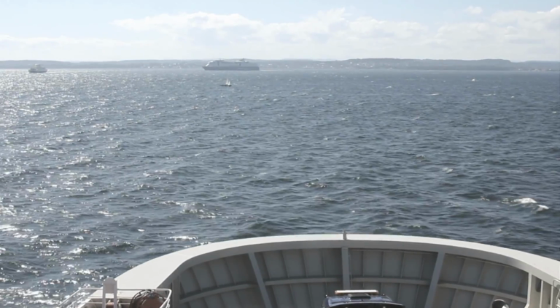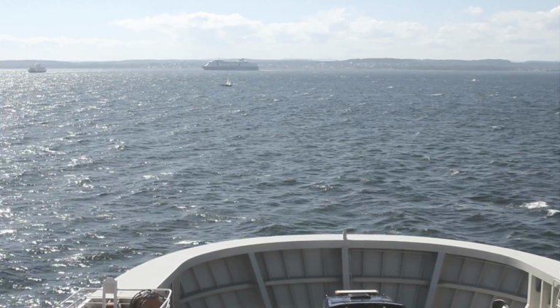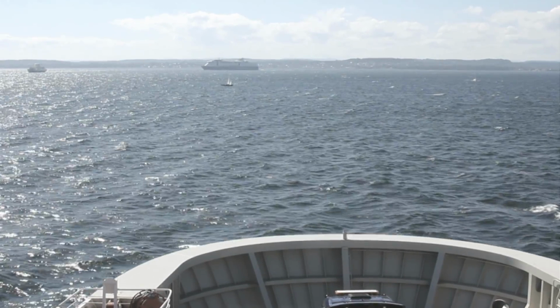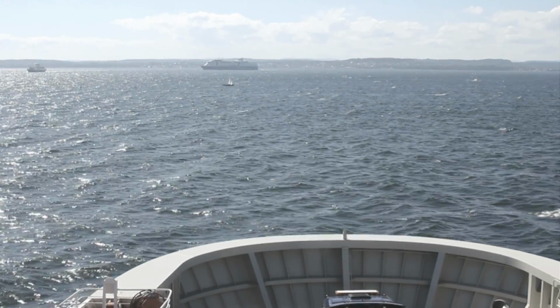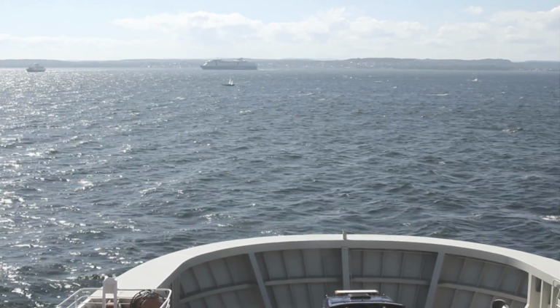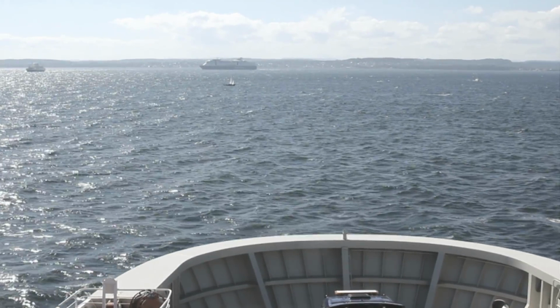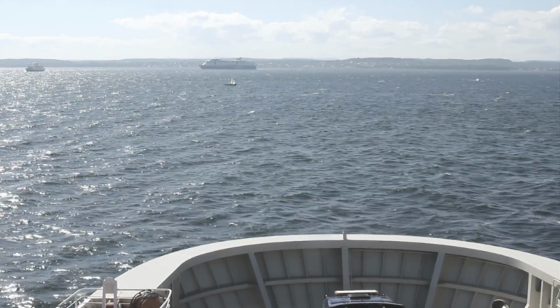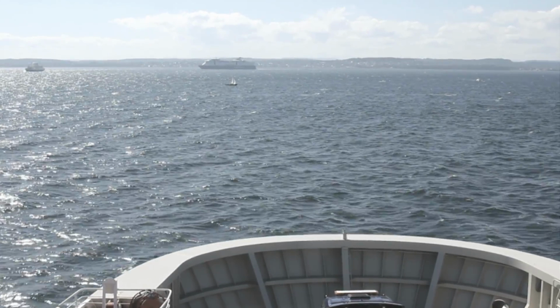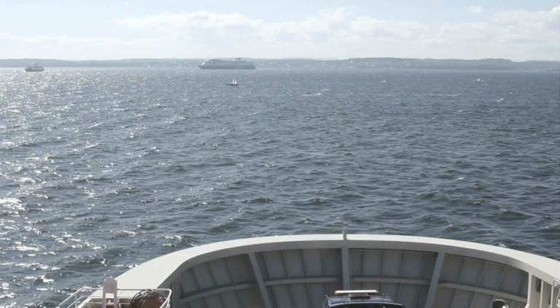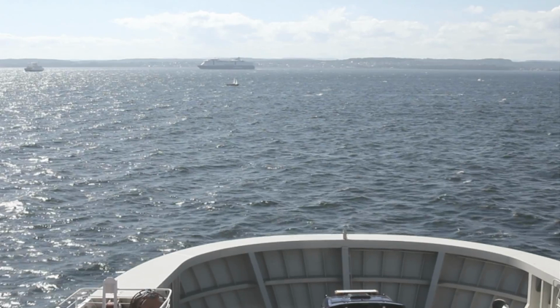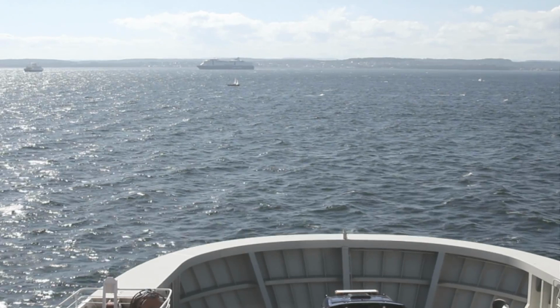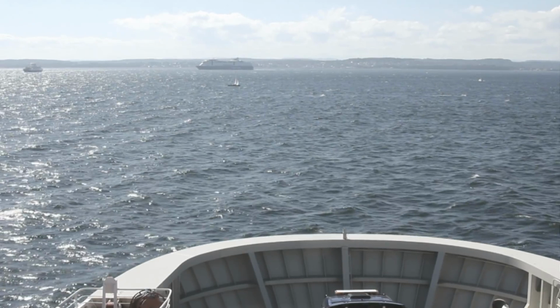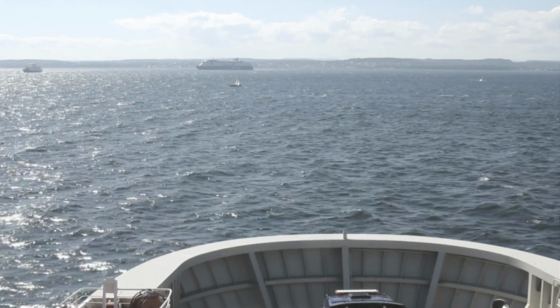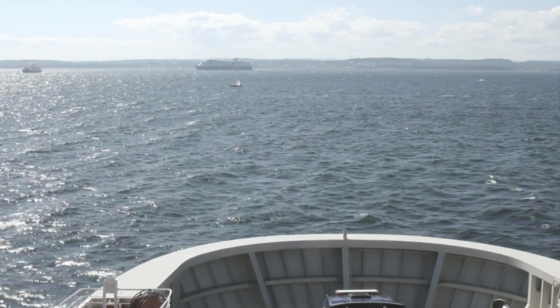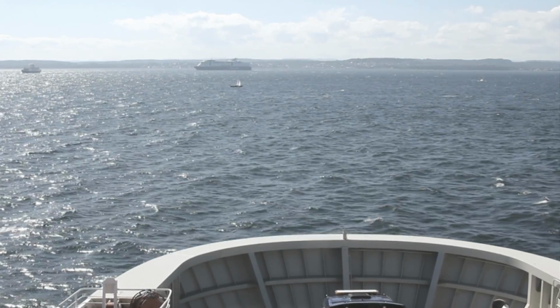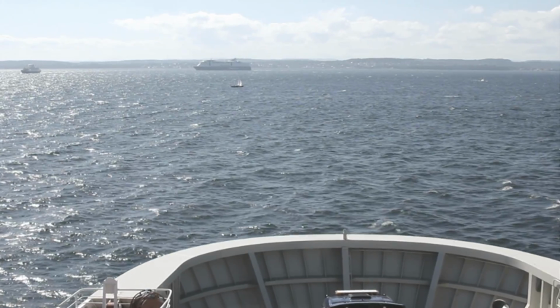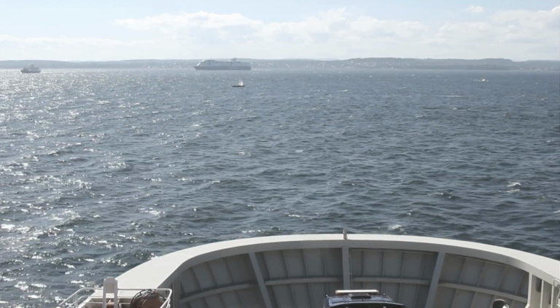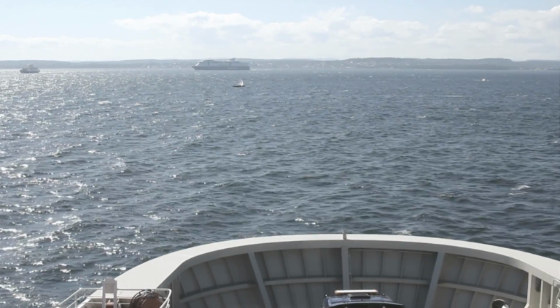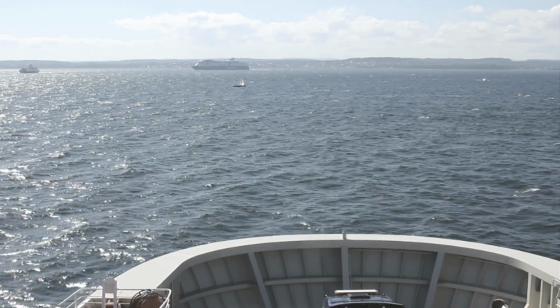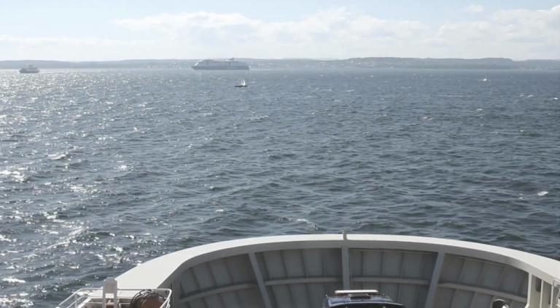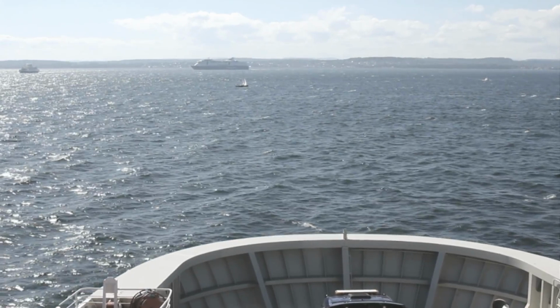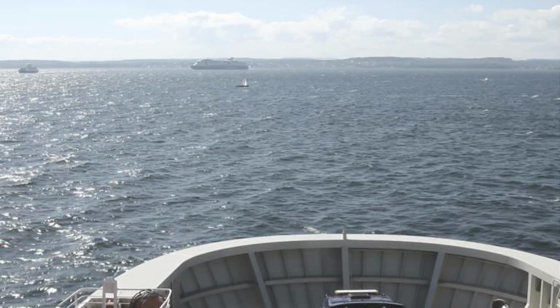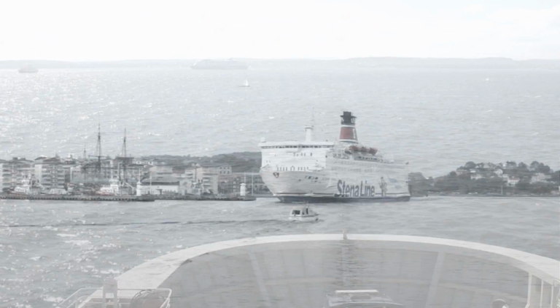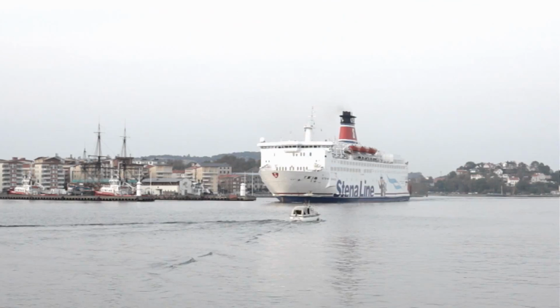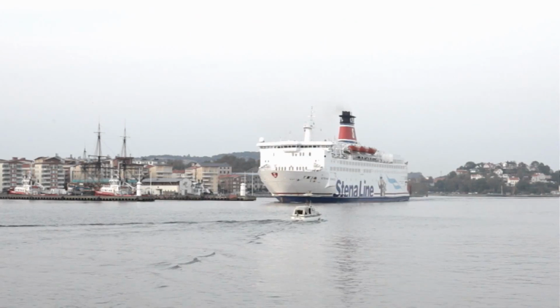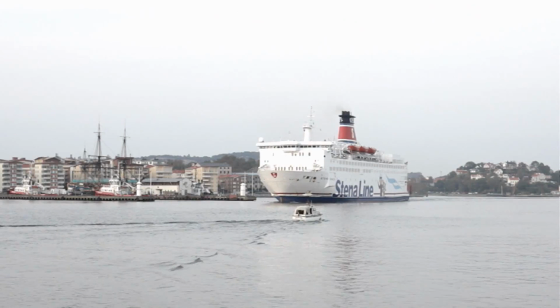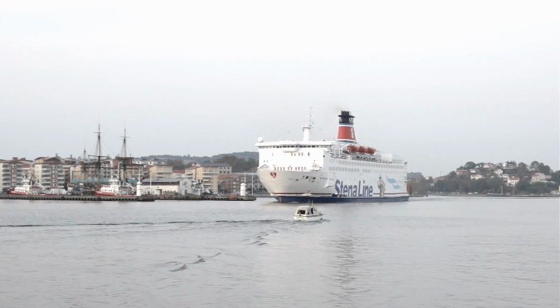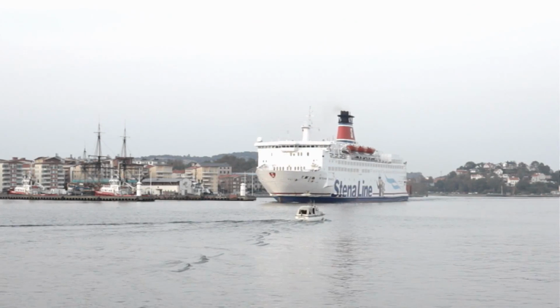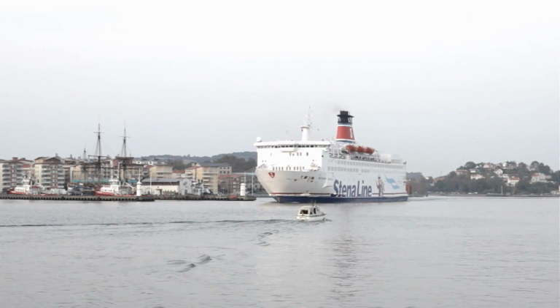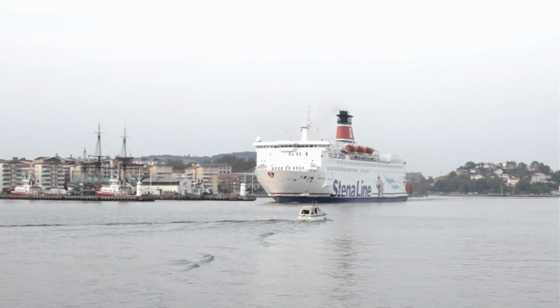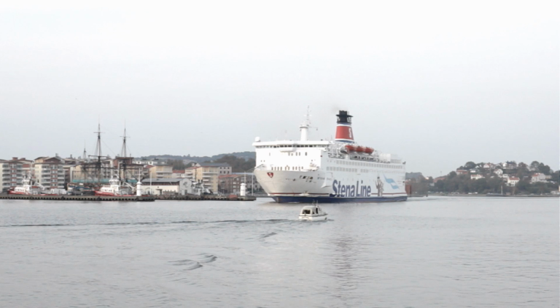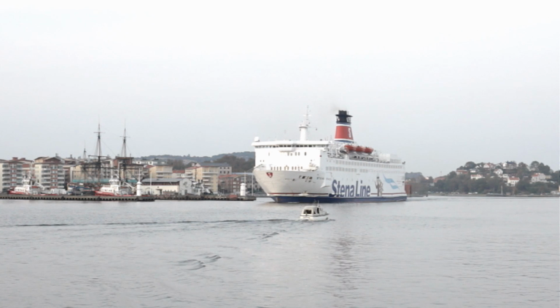Connecting vessels to the electricity grid in ports. Benefits all around.